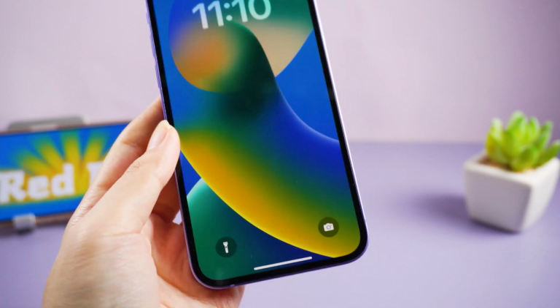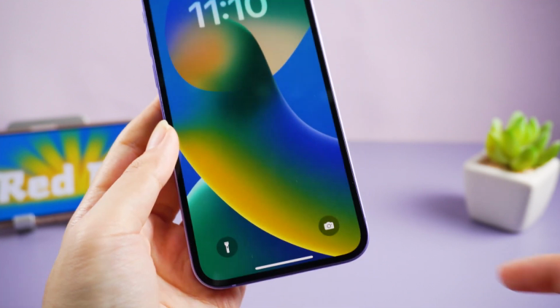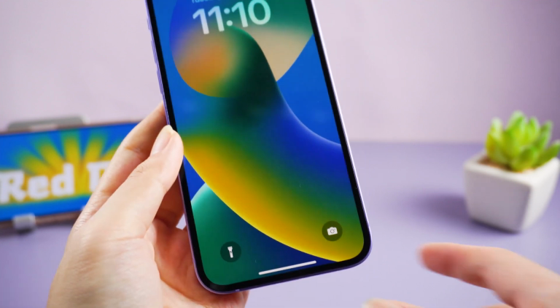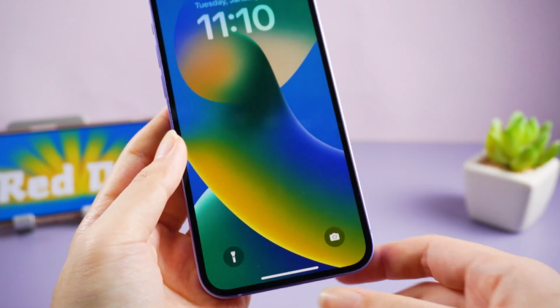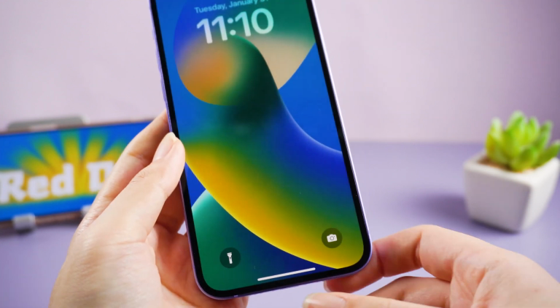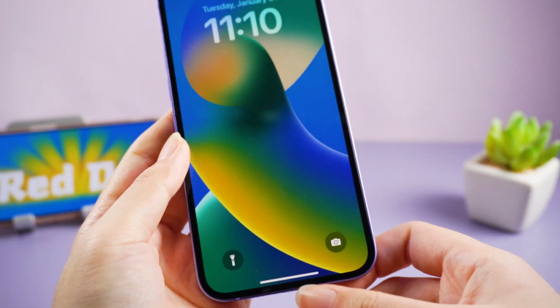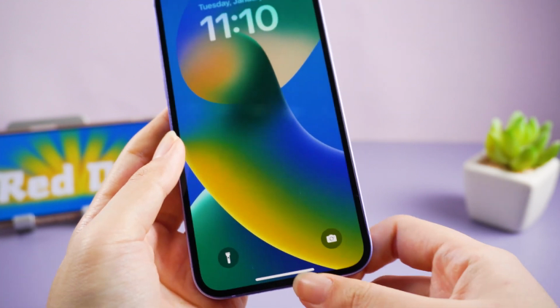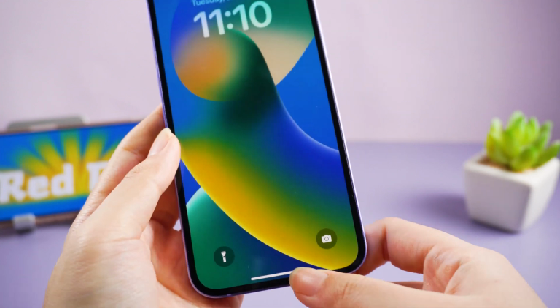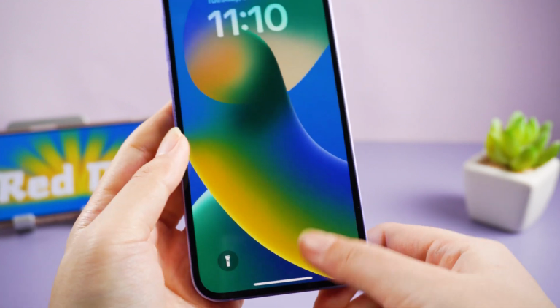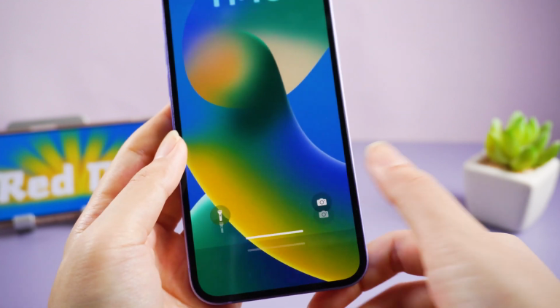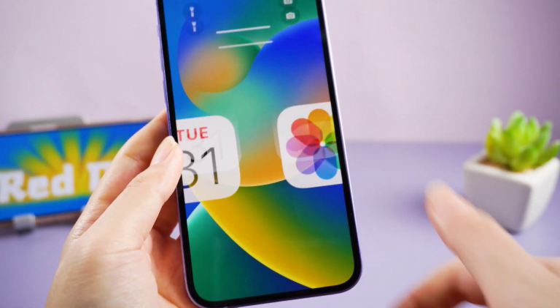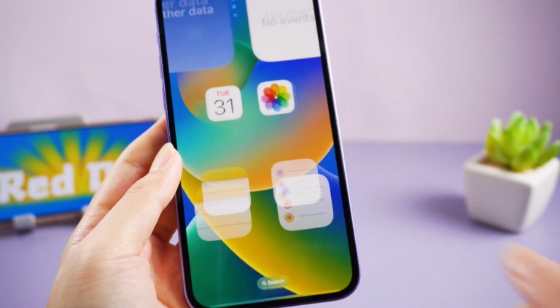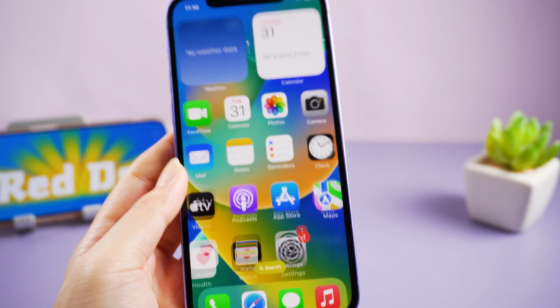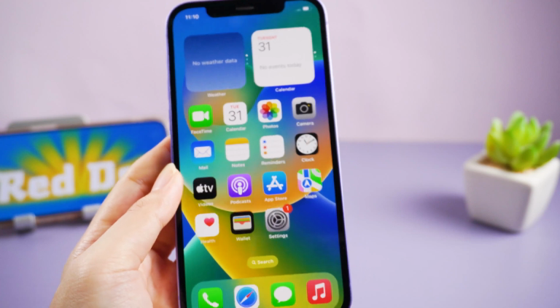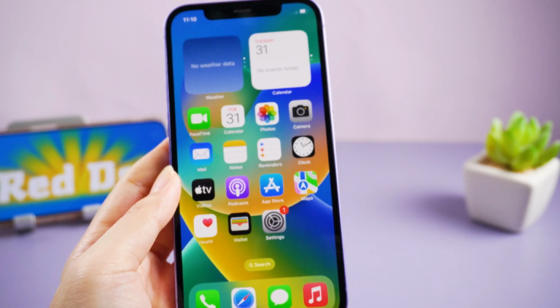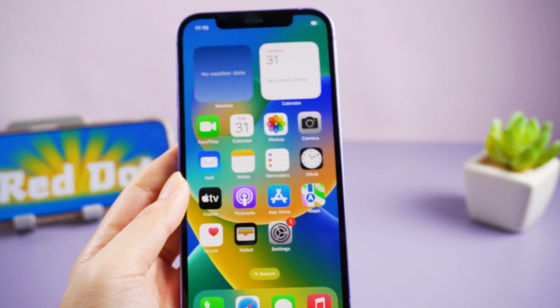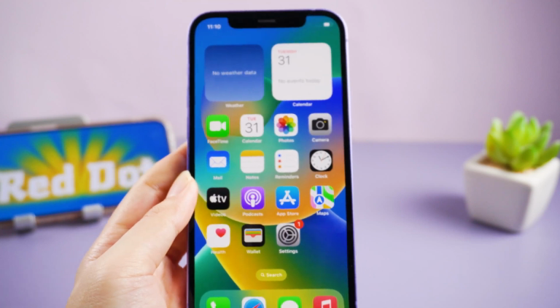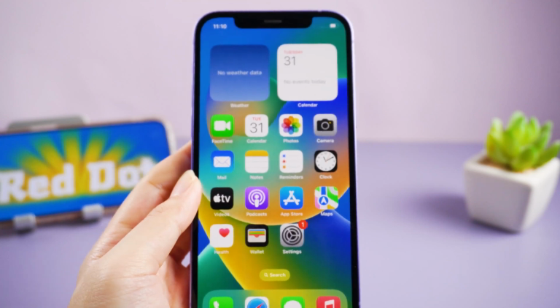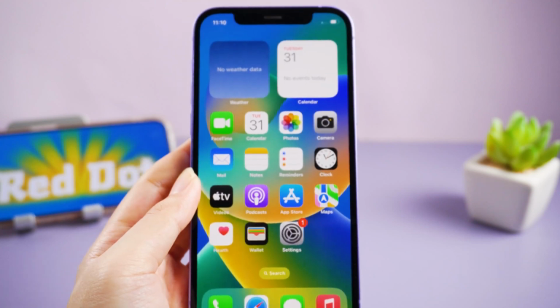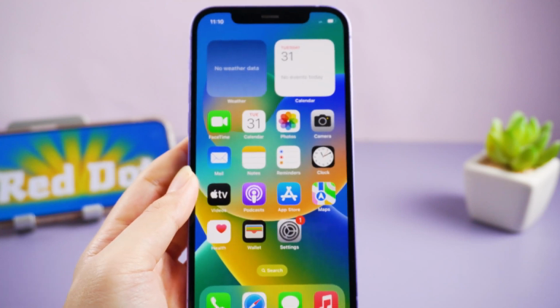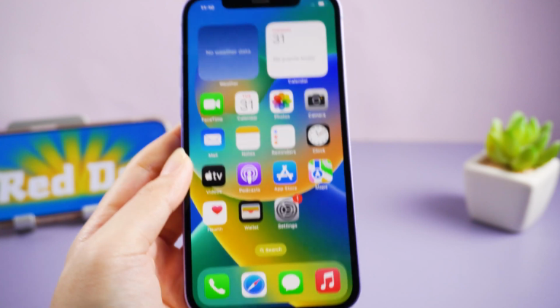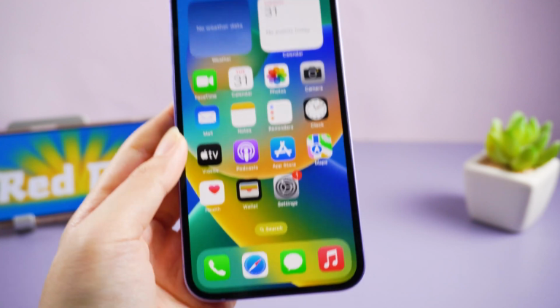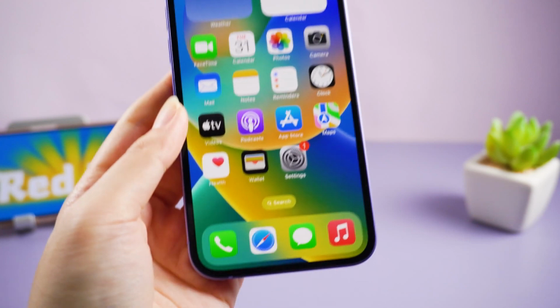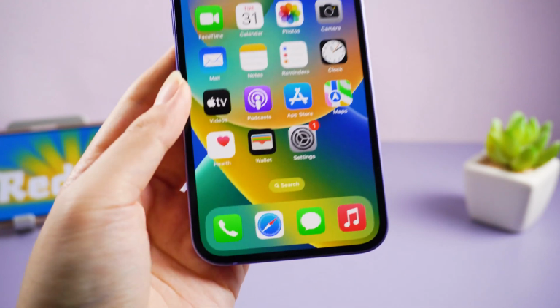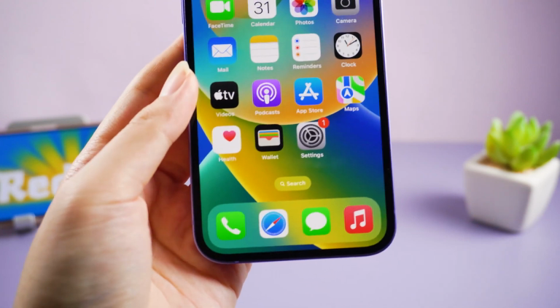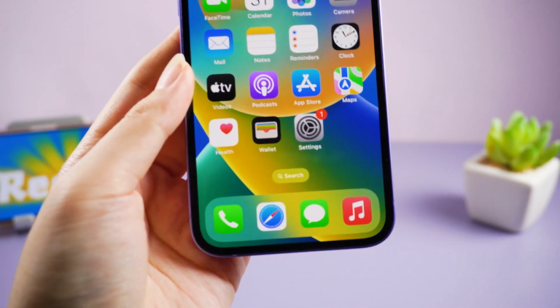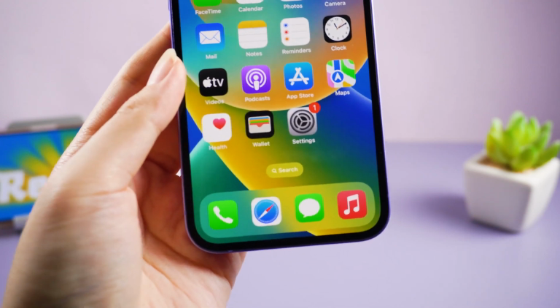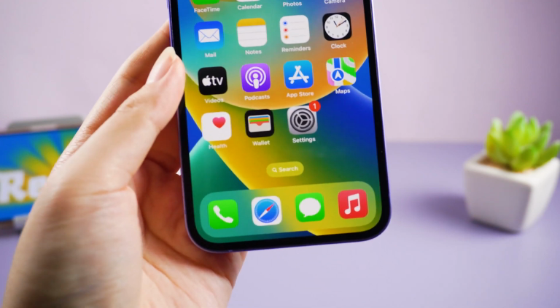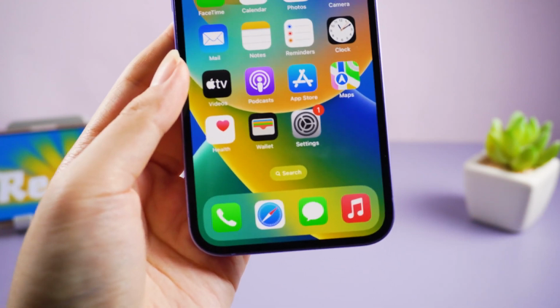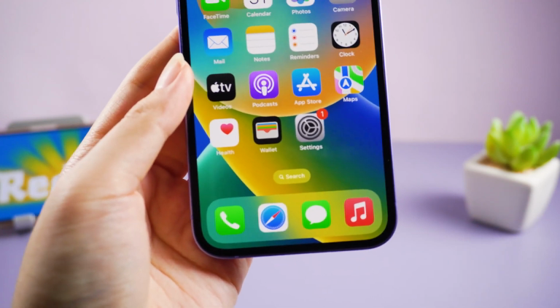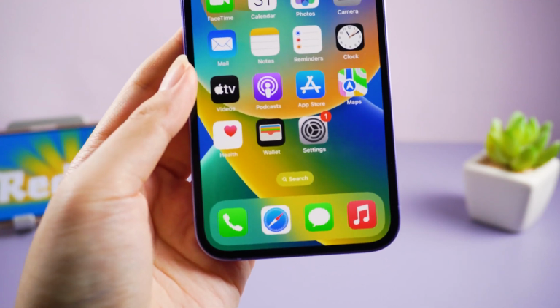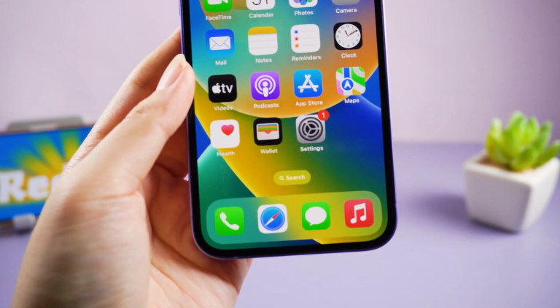Now you can check your iPhone. If it isn't back to normal, you can try the next way.